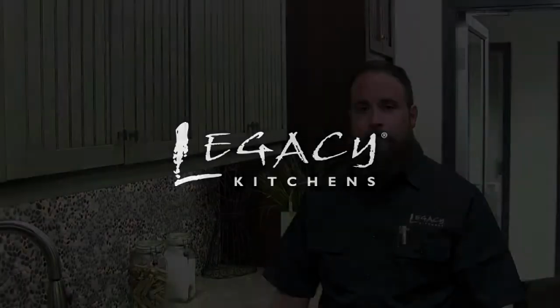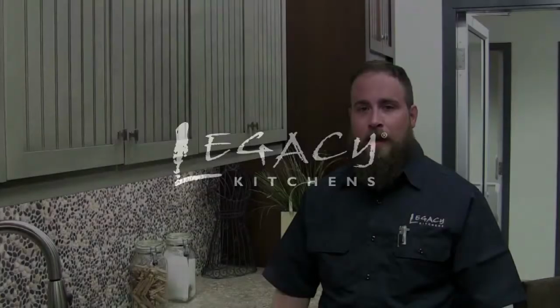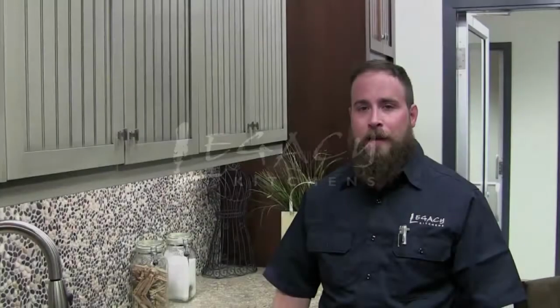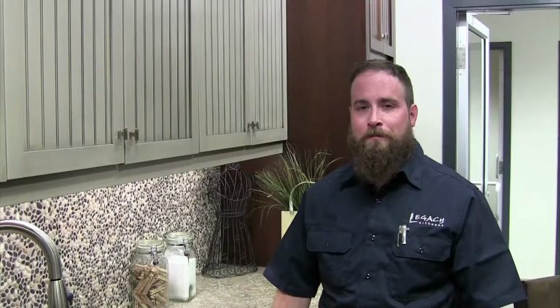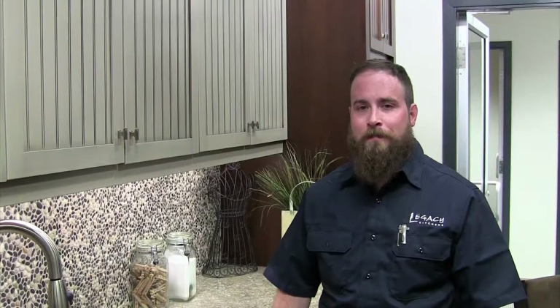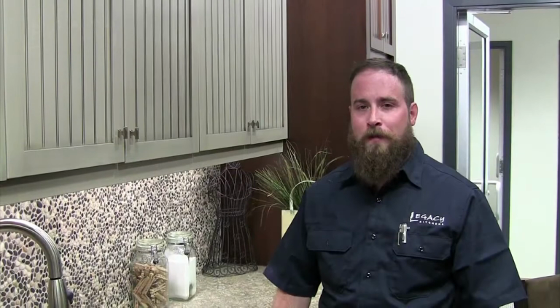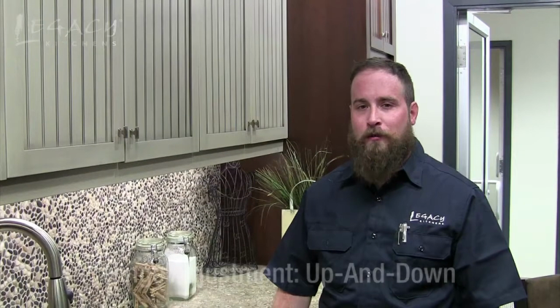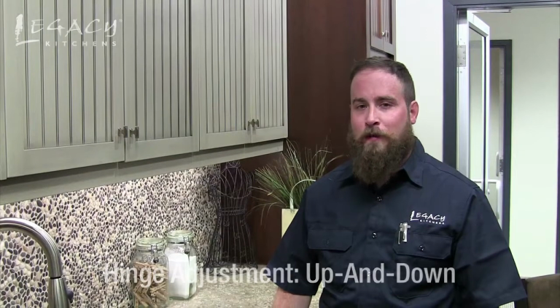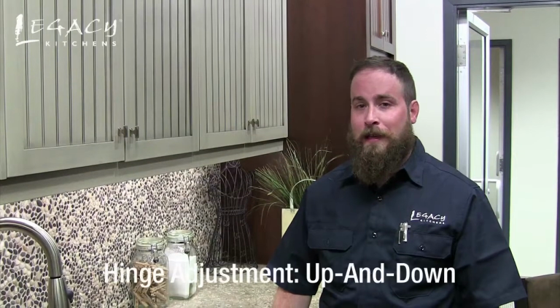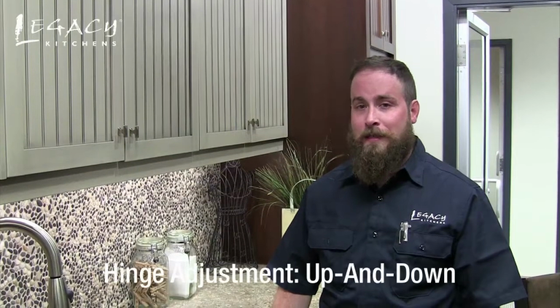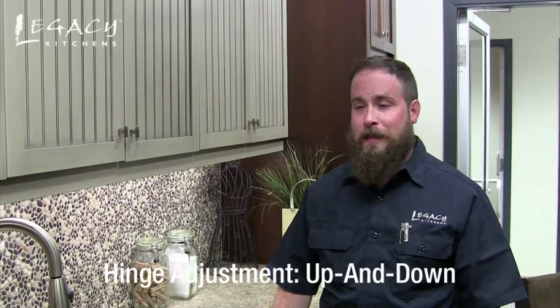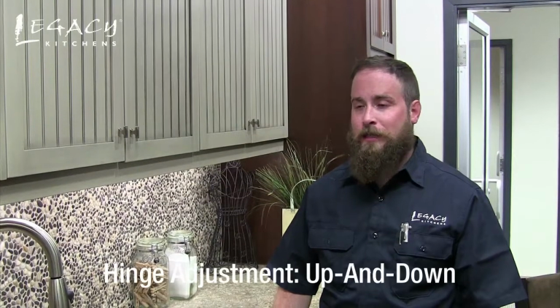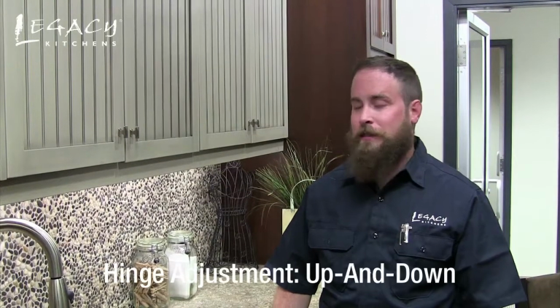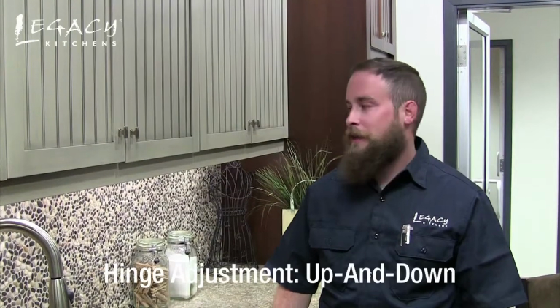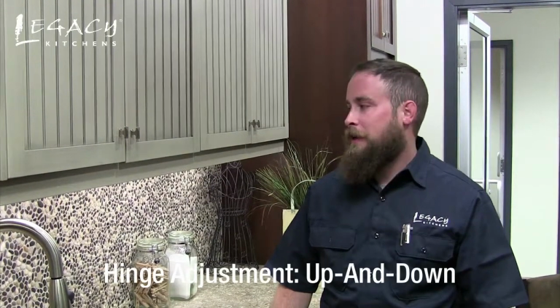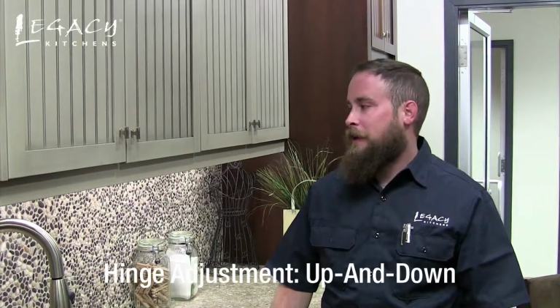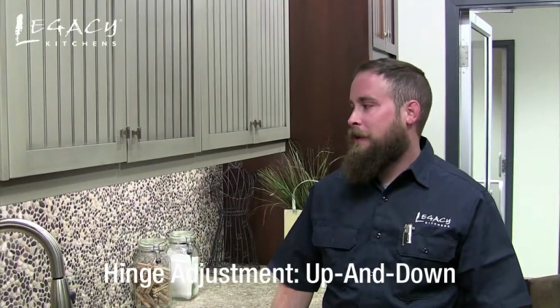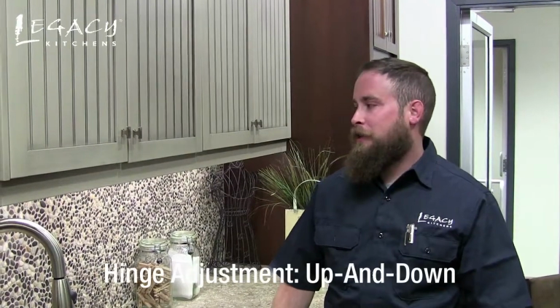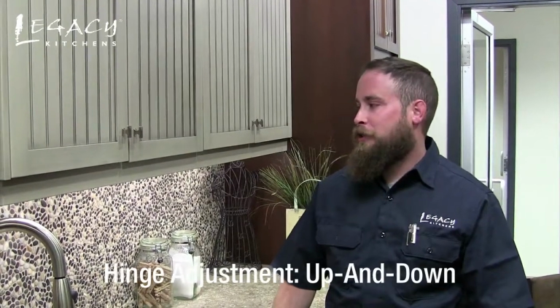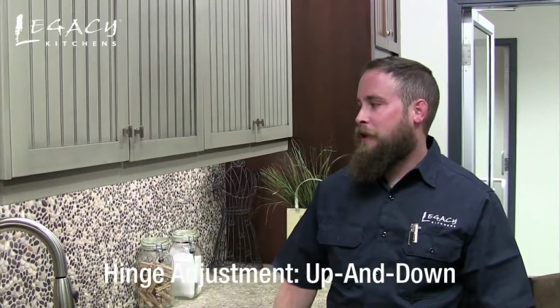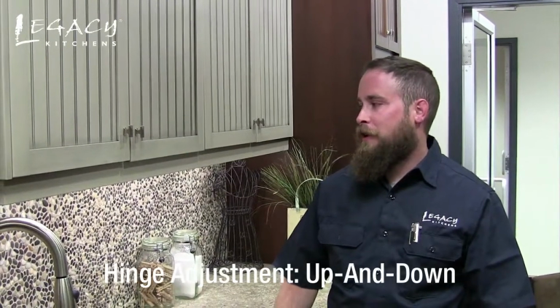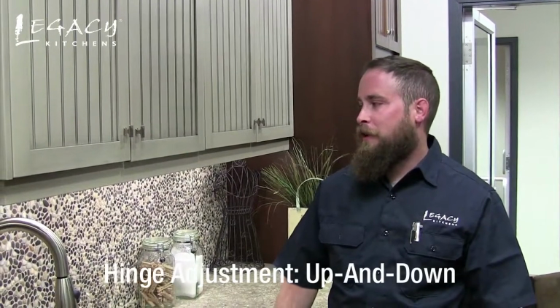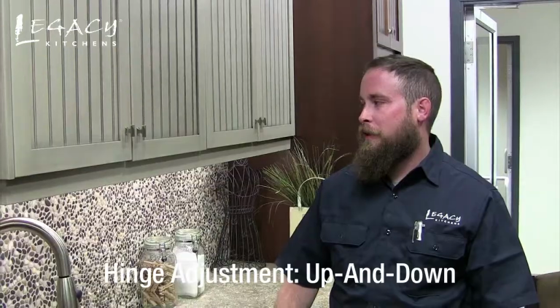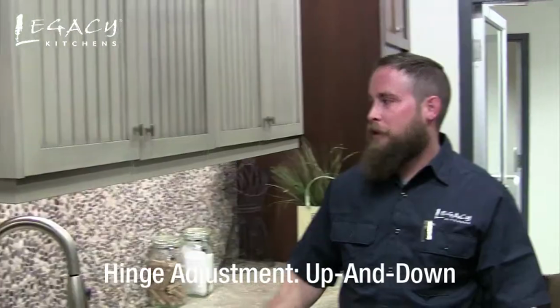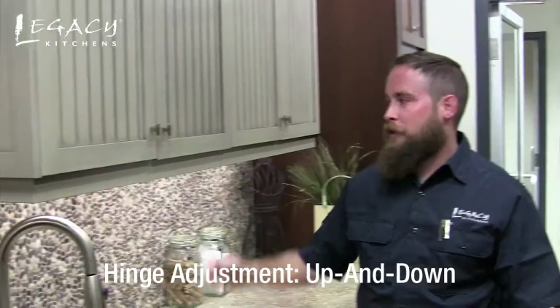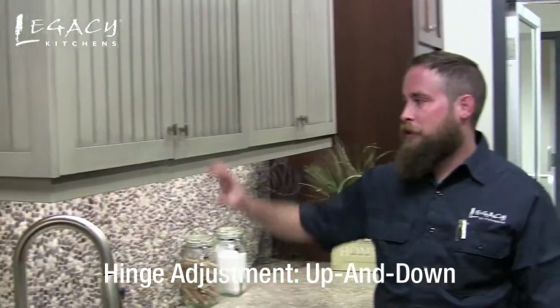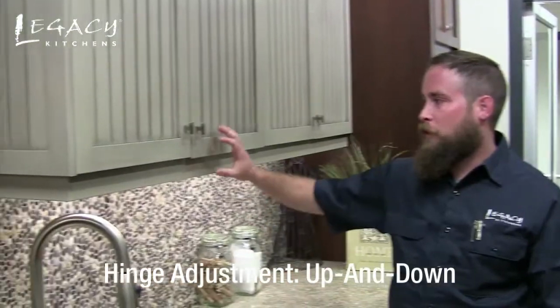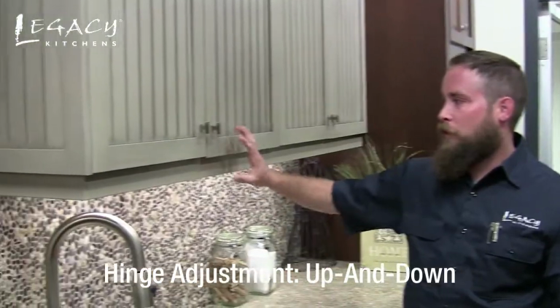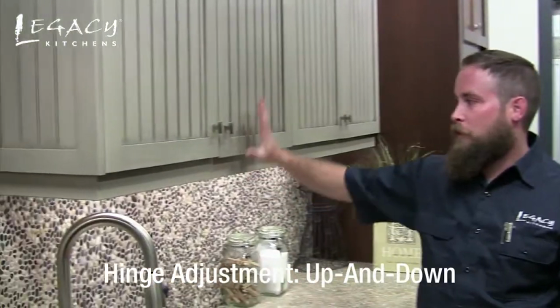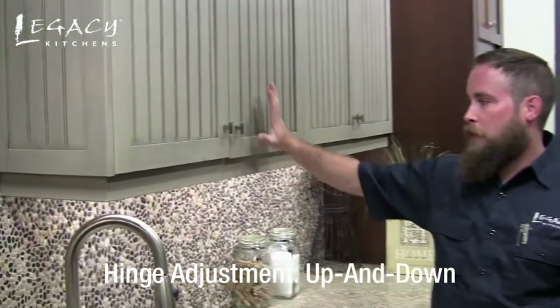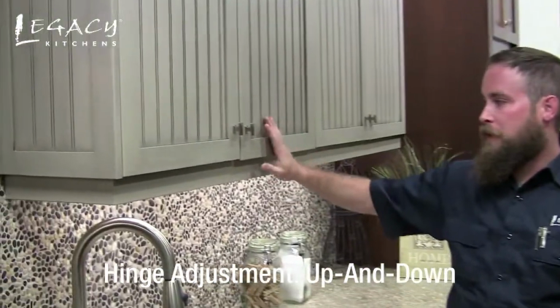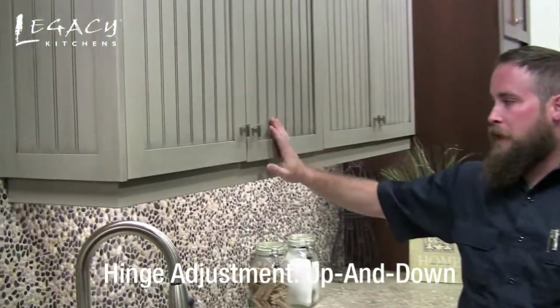Hi, I'm Andre with Legacy Kitchens and I'm going to show you how to adjust a door up and down.